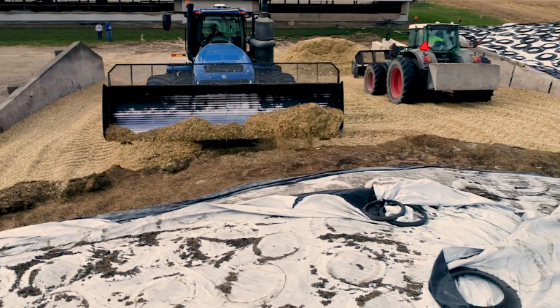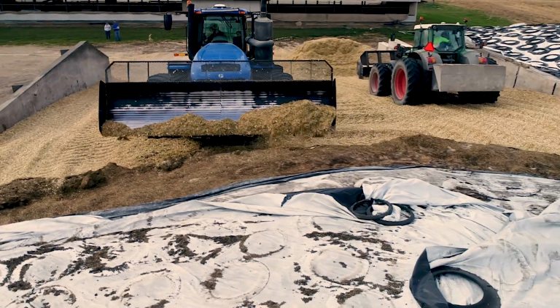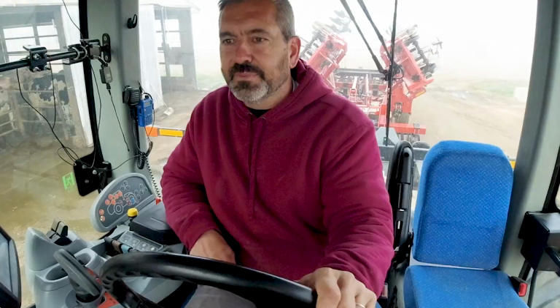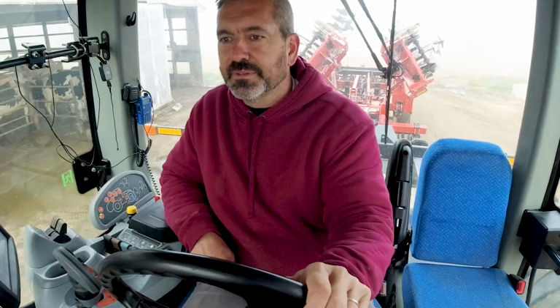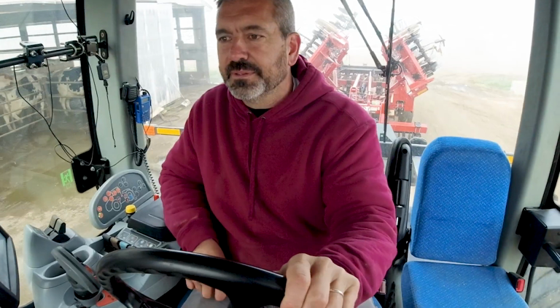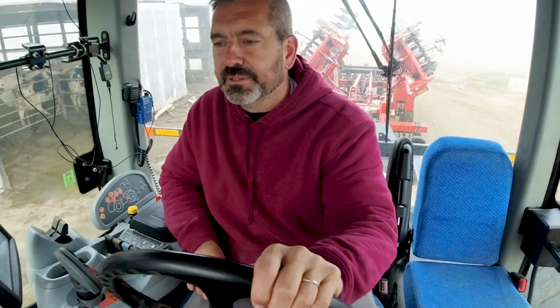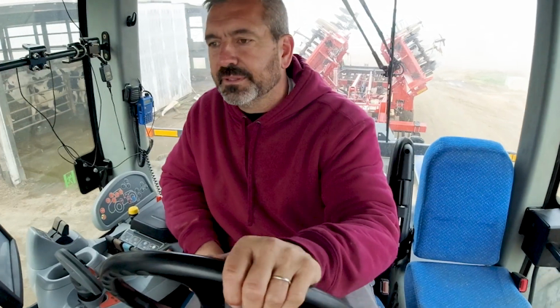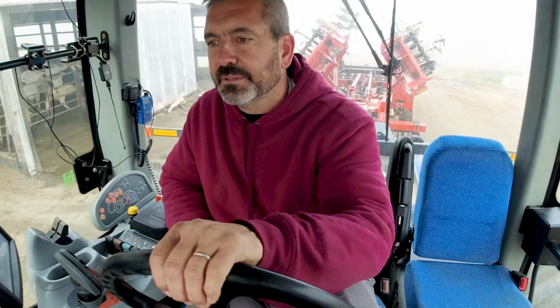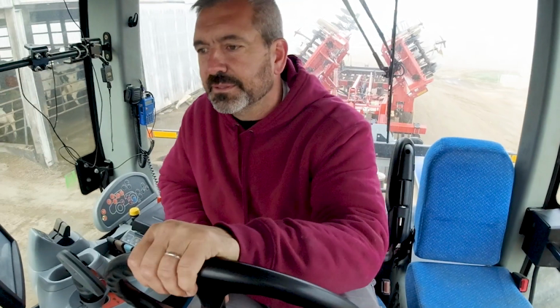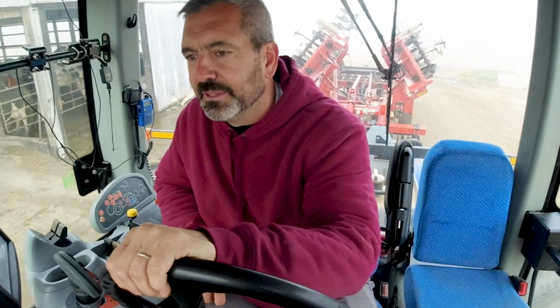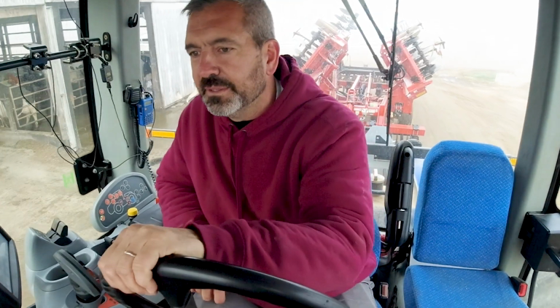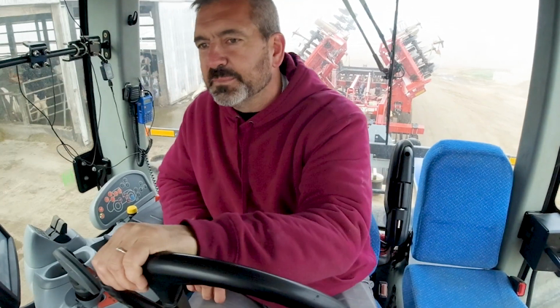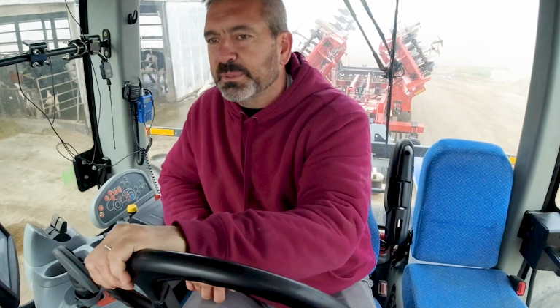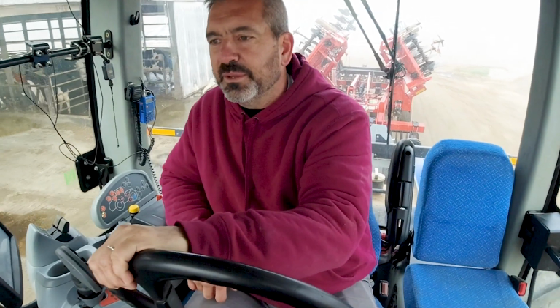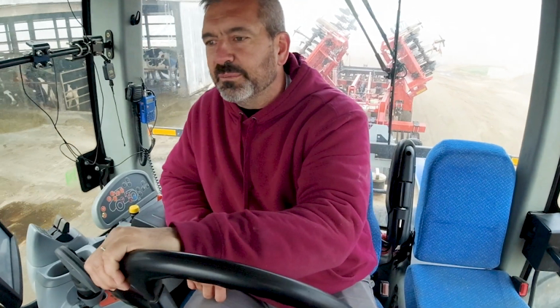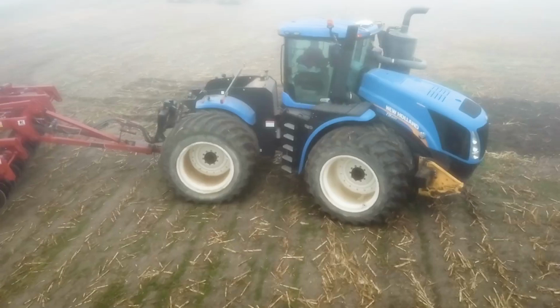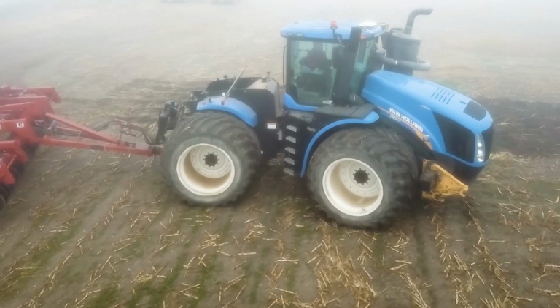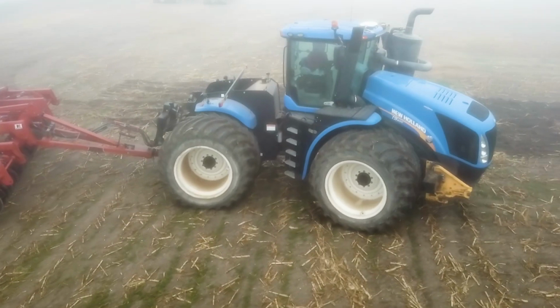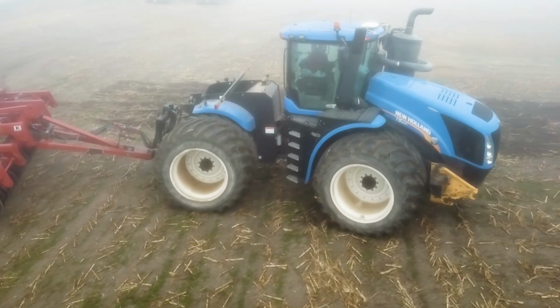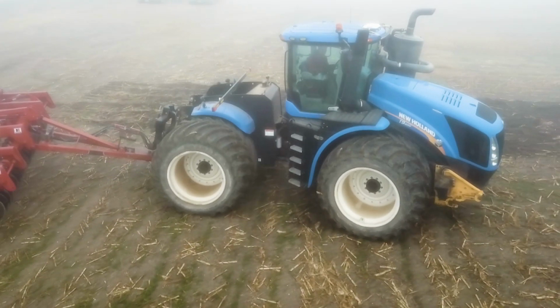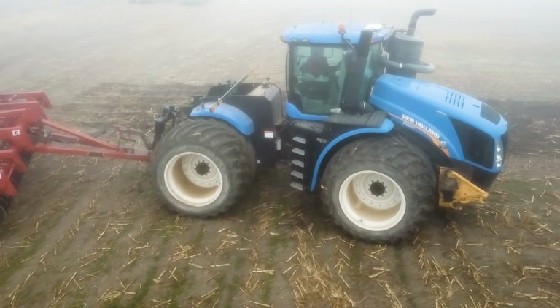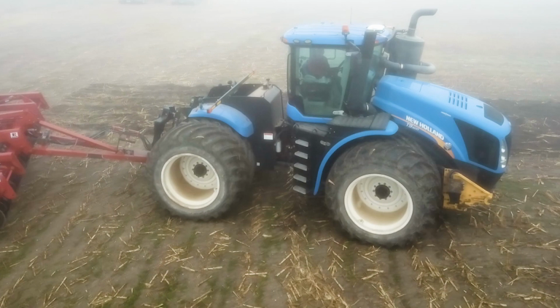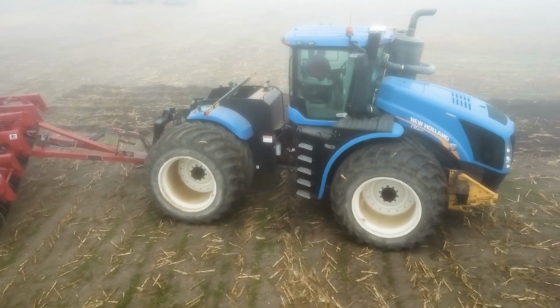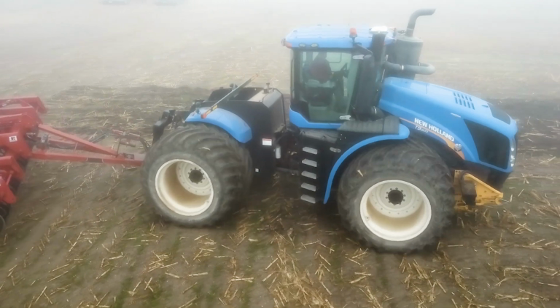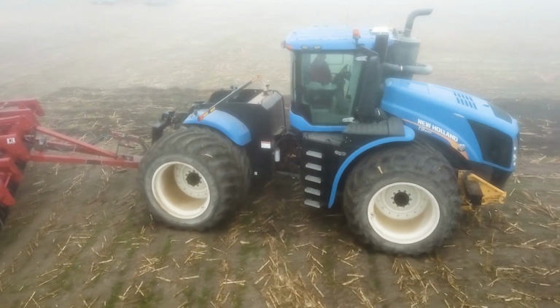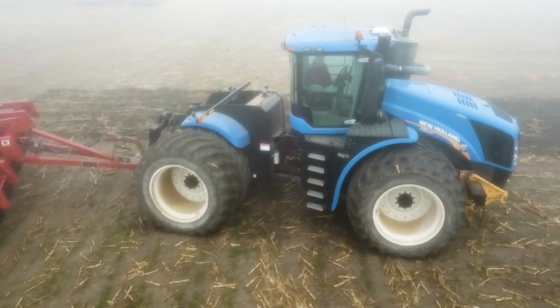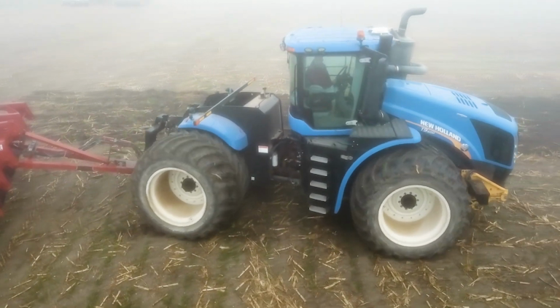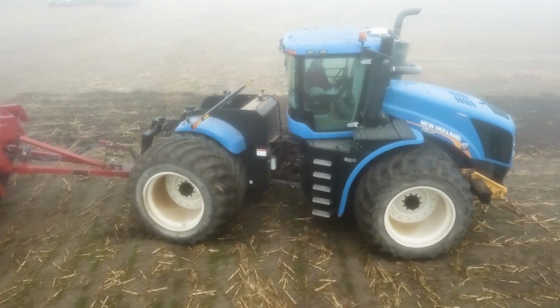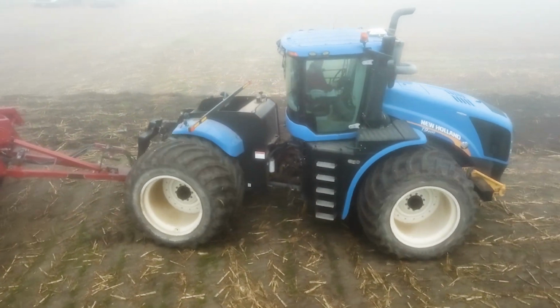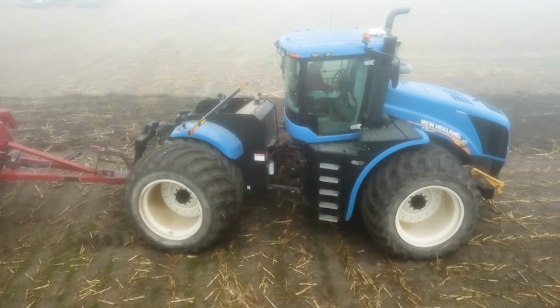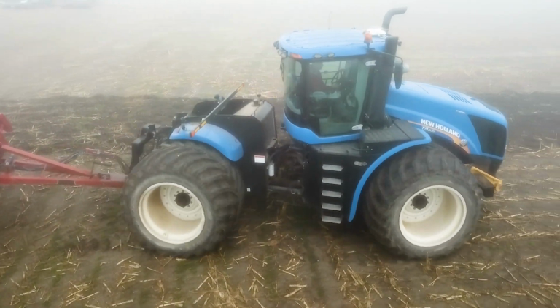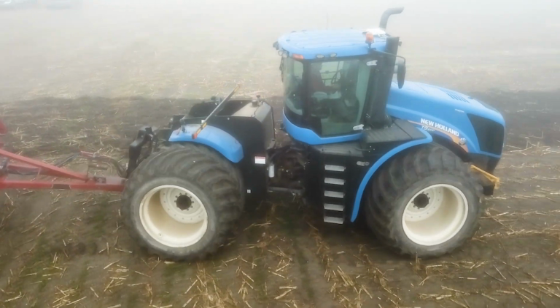That tractor gets used for tillage, primary and secondary tillage. So they stay on that tractor and get used for tillage as well.